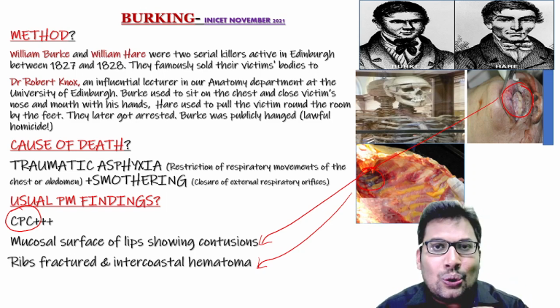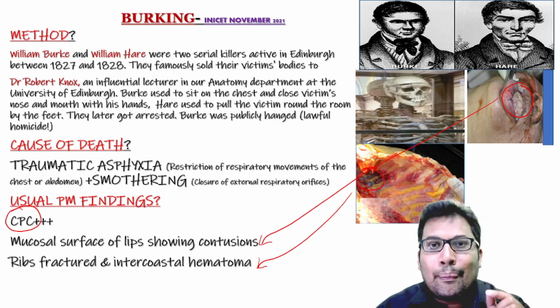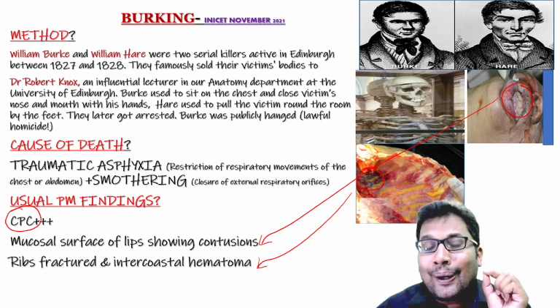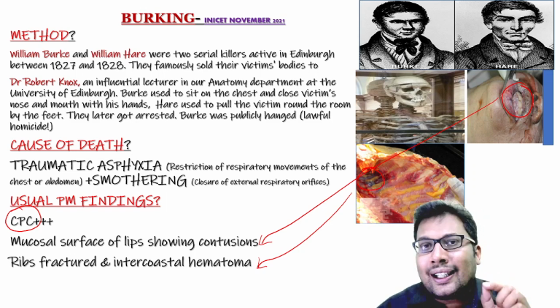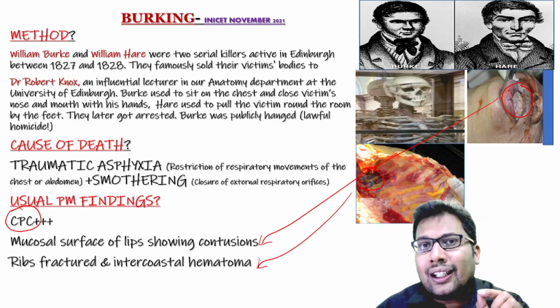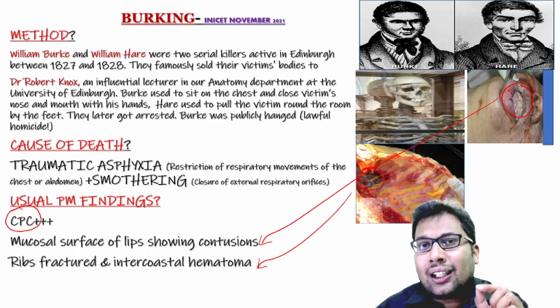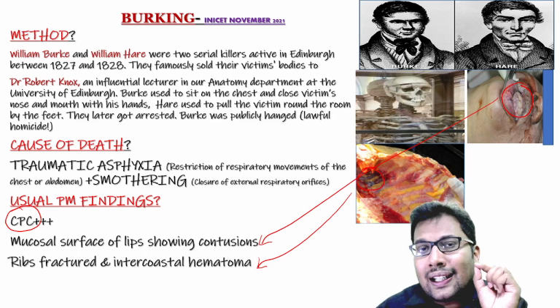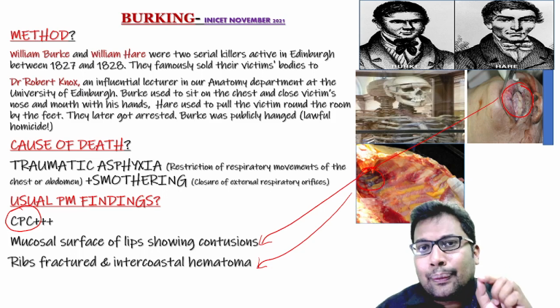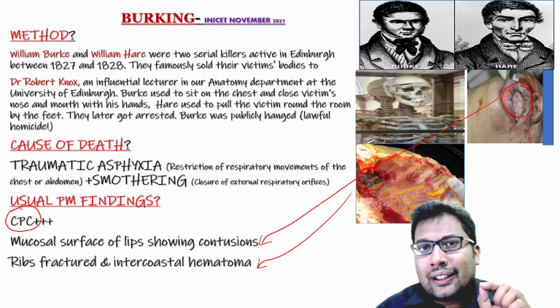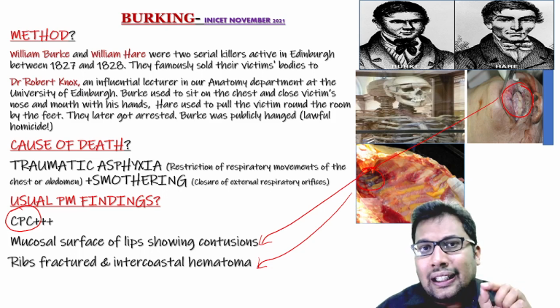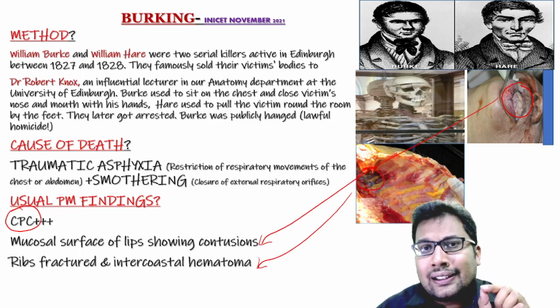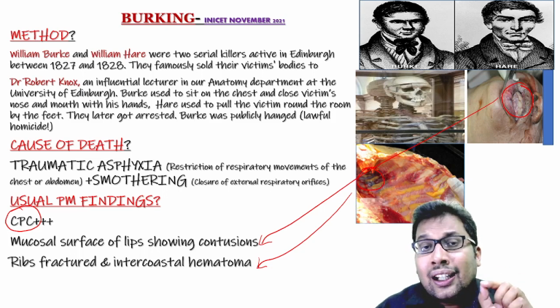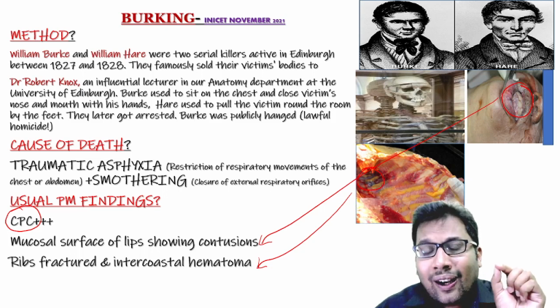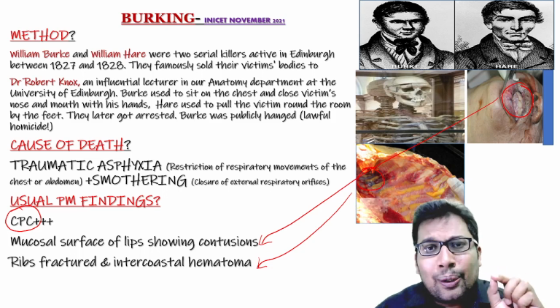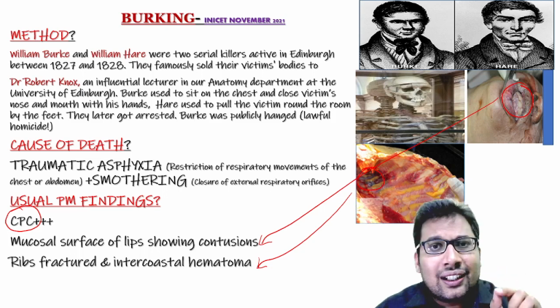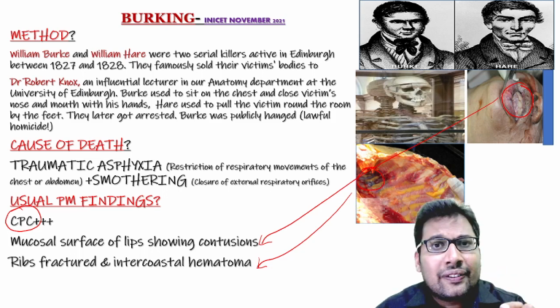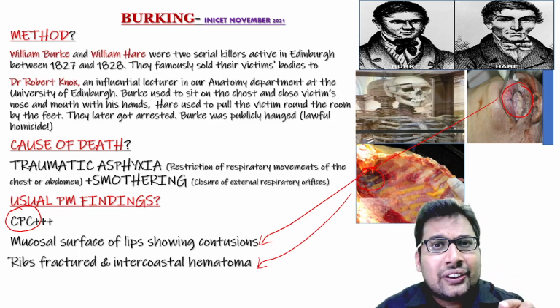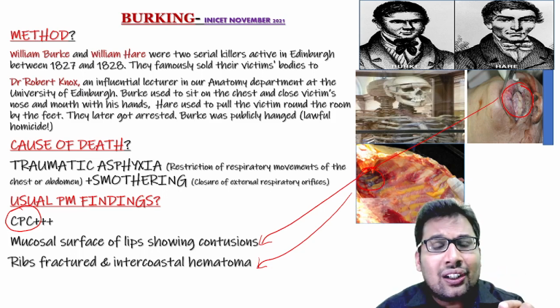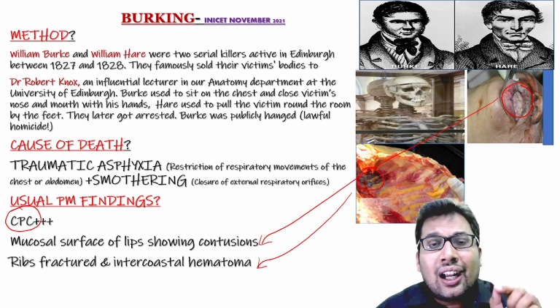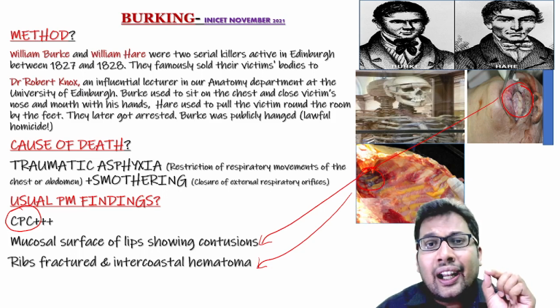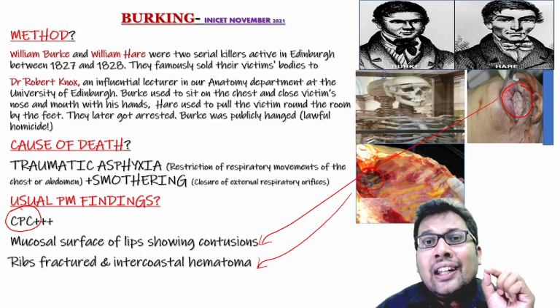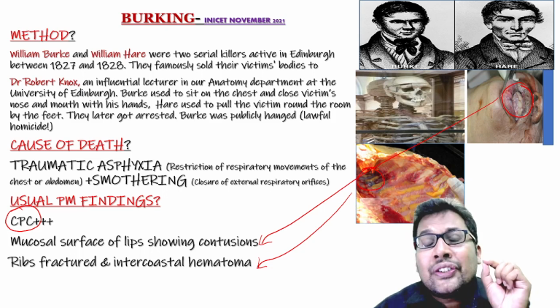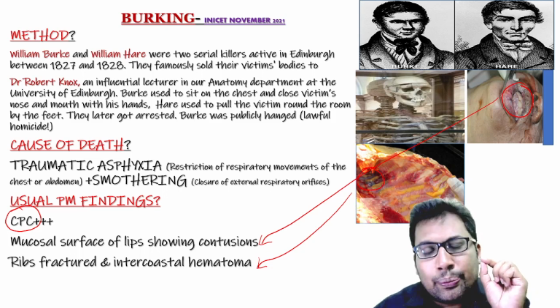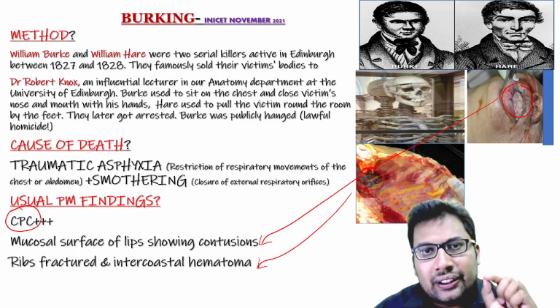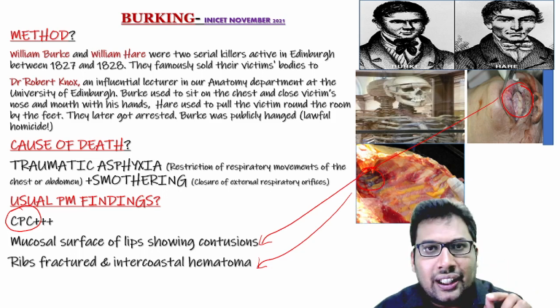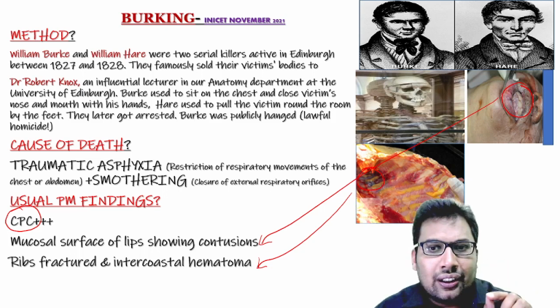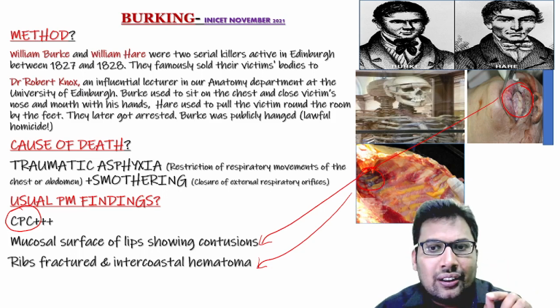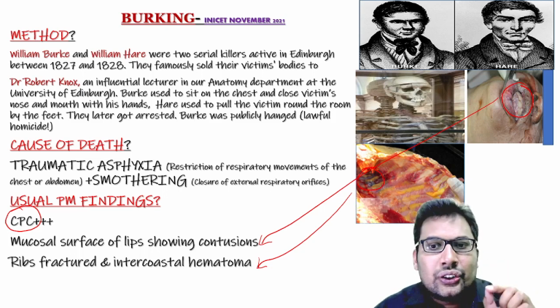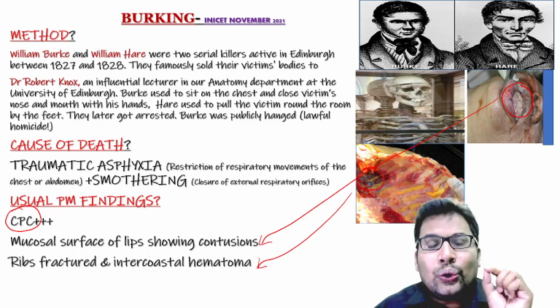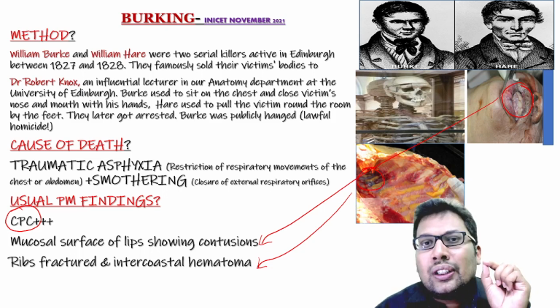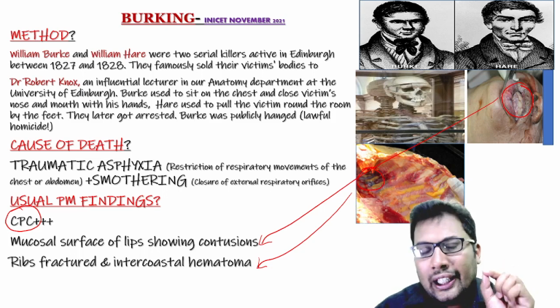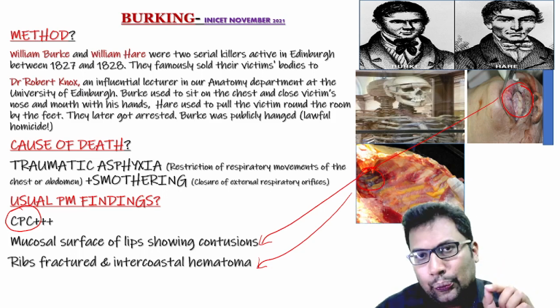So in Birking, the cause of death is traumatic asphyxia and smothering. Thank you.